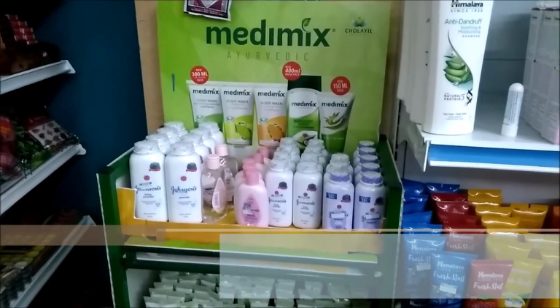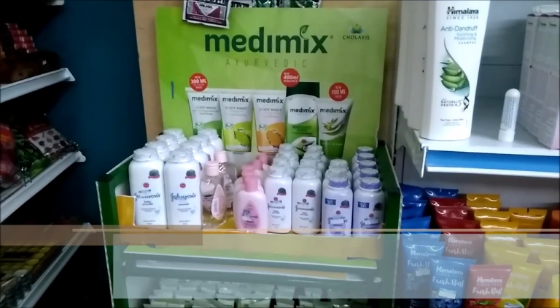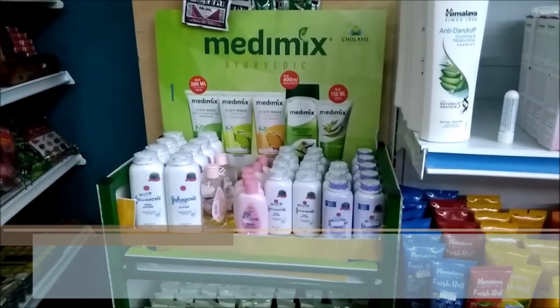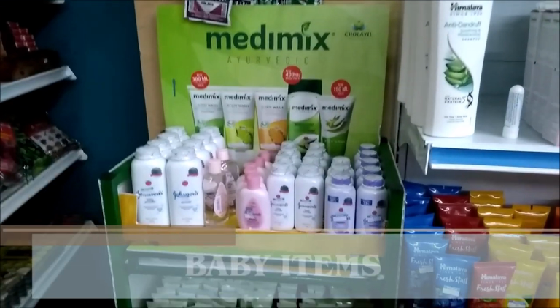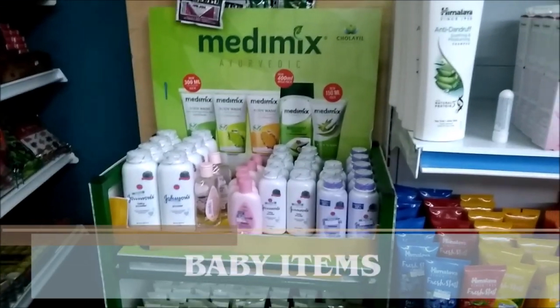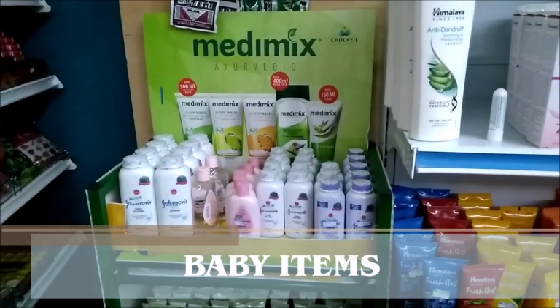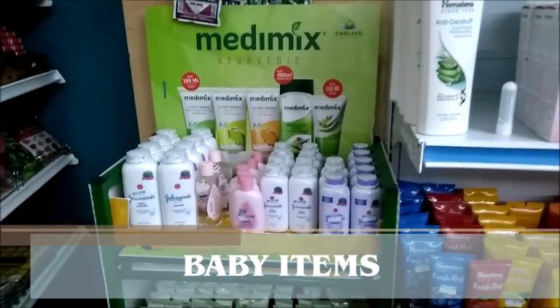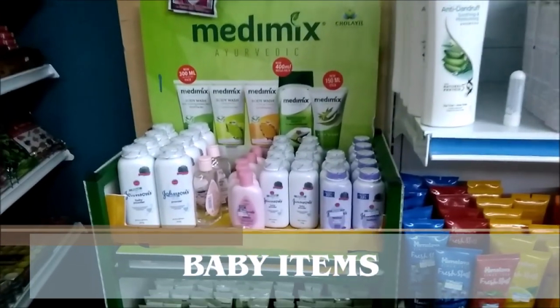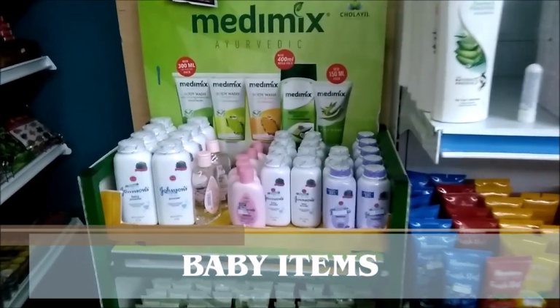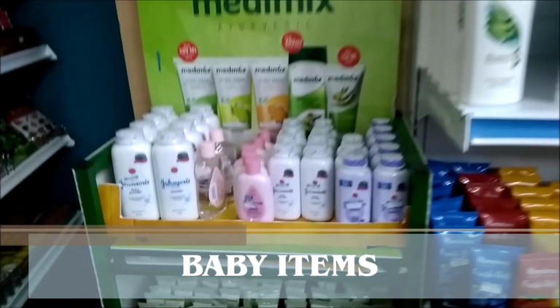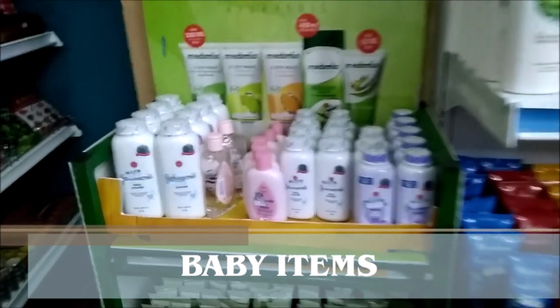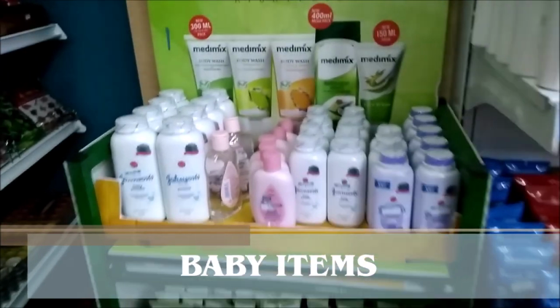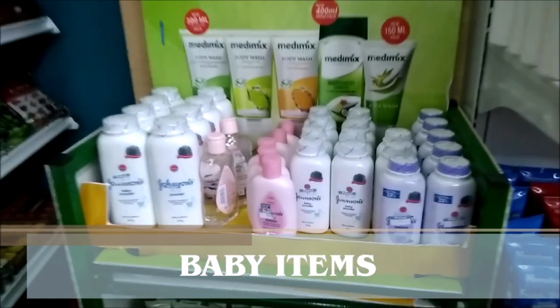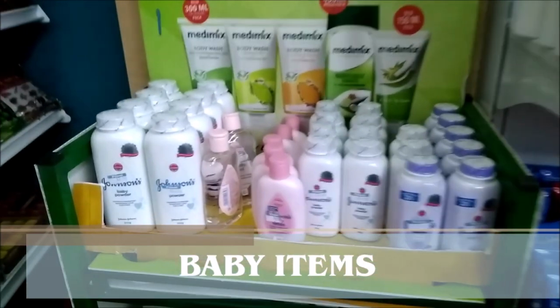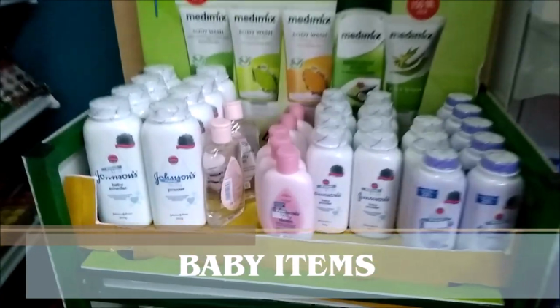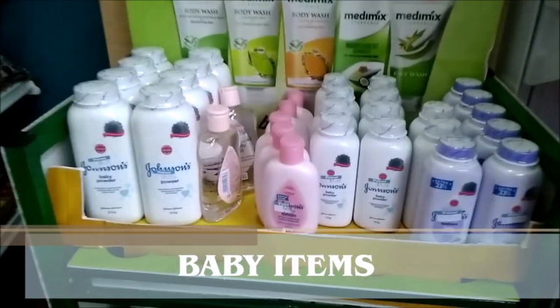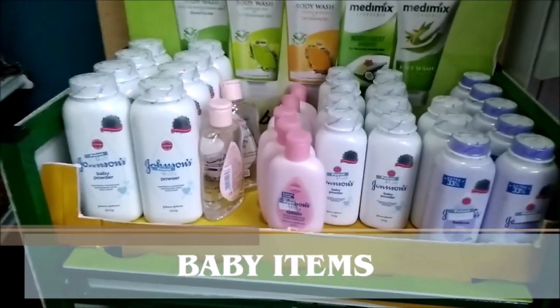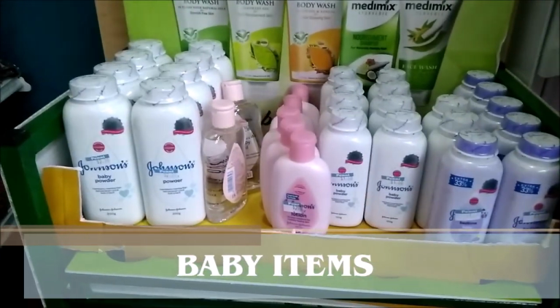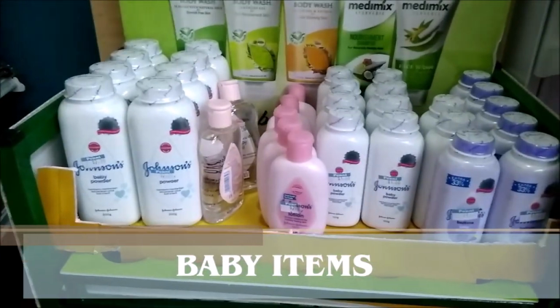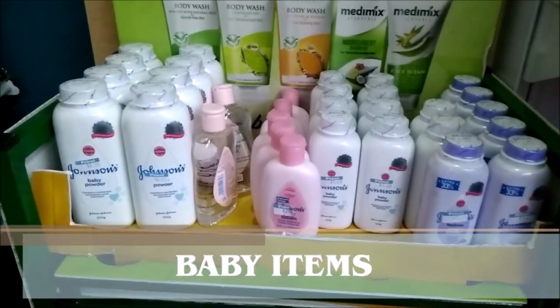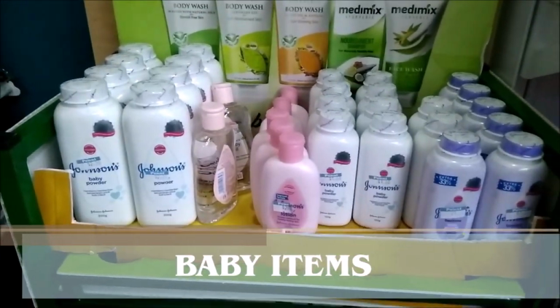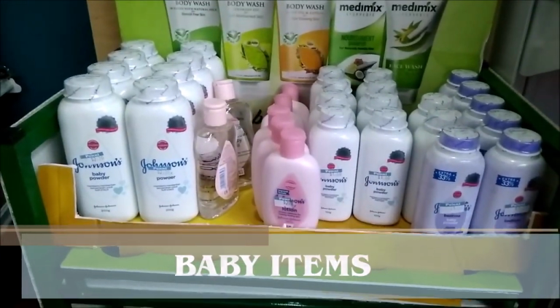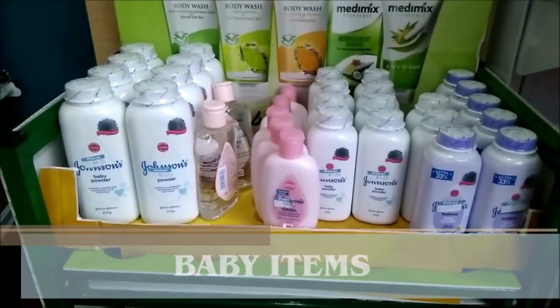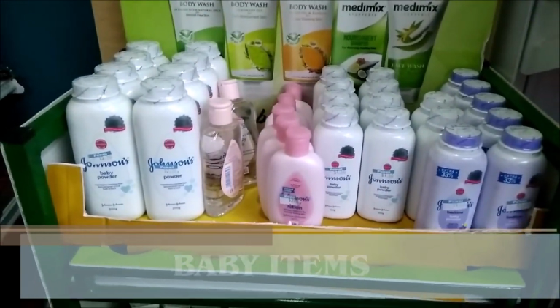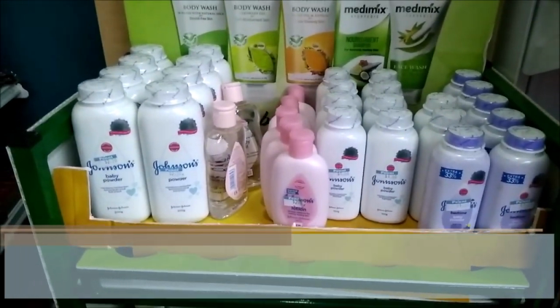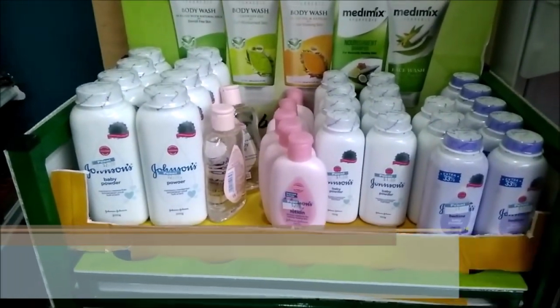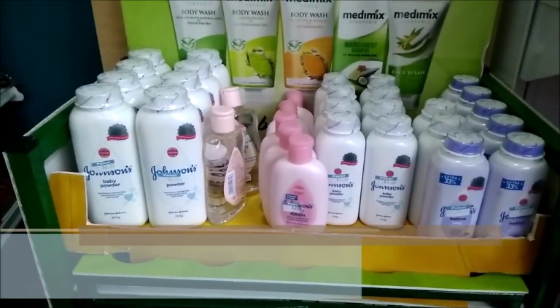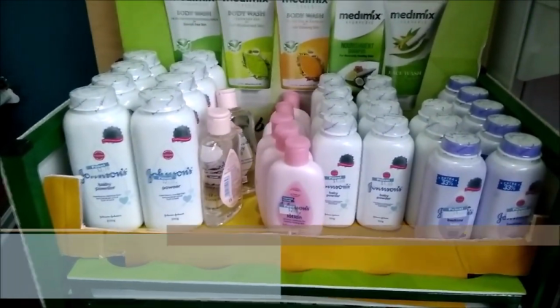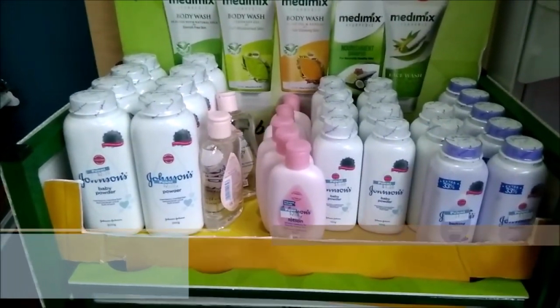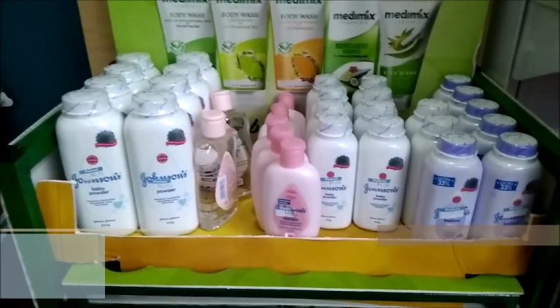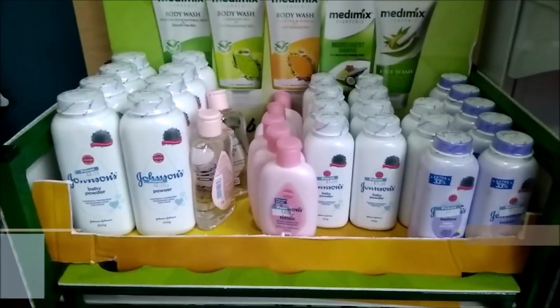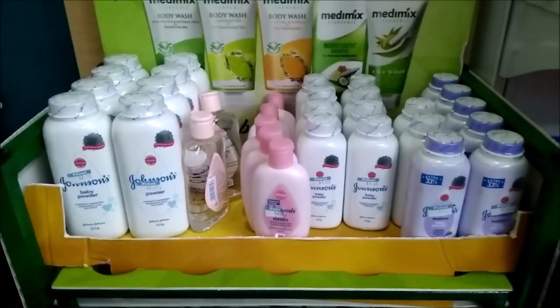Baby items are also available, from Johnson and Johnson's.